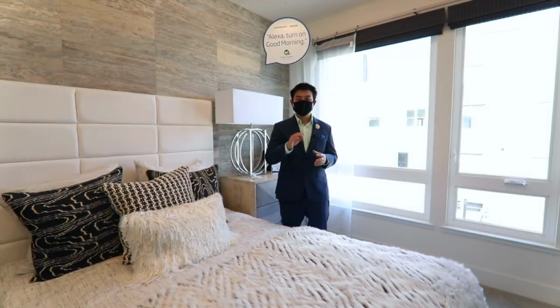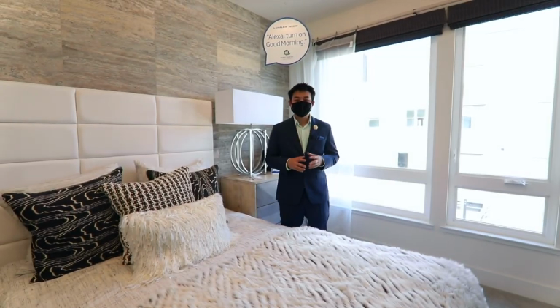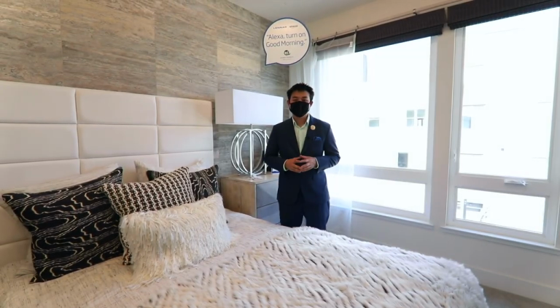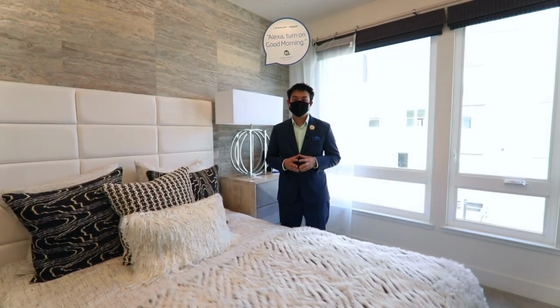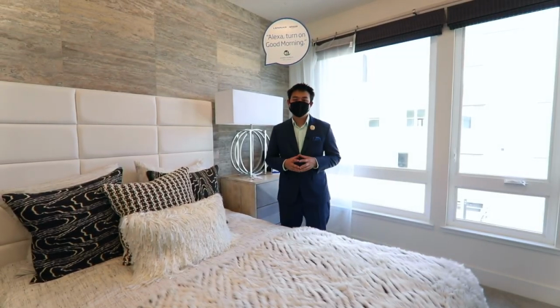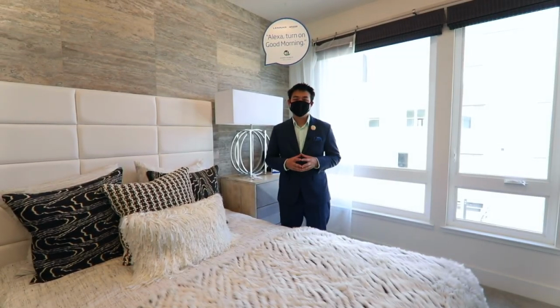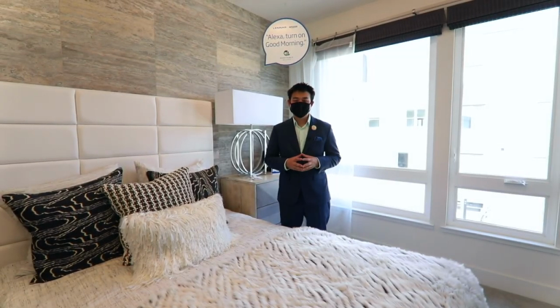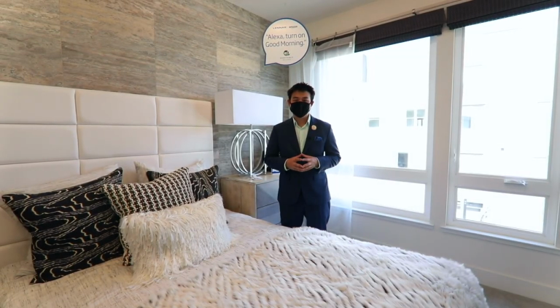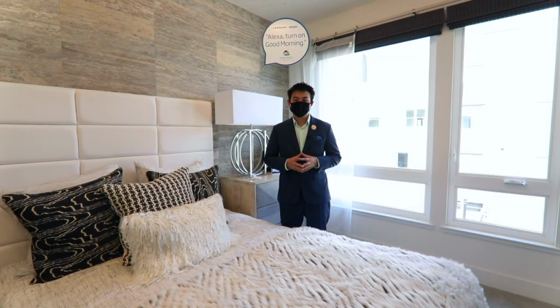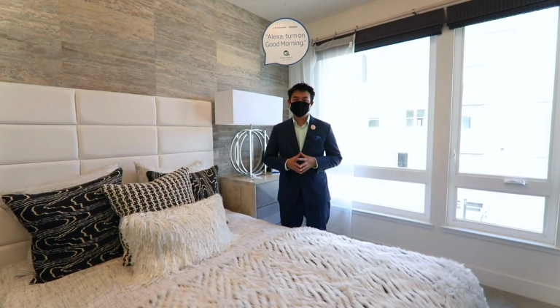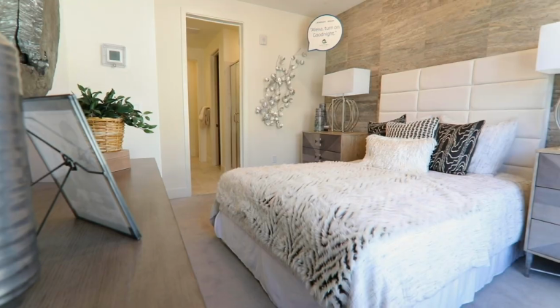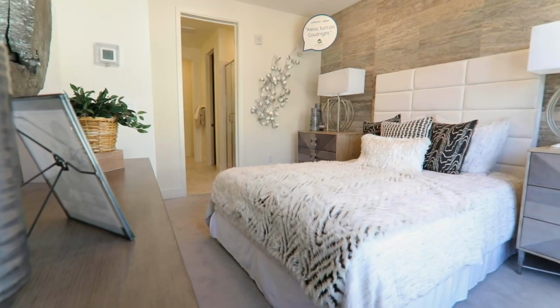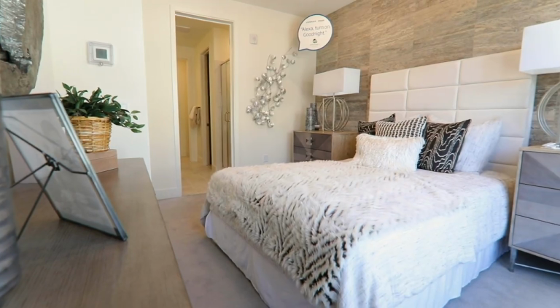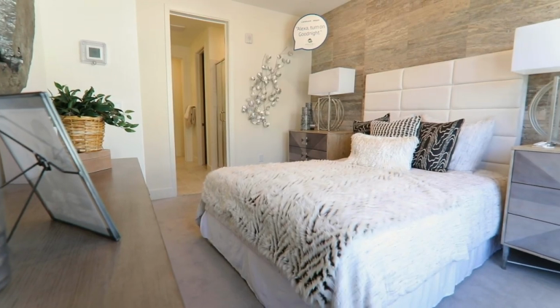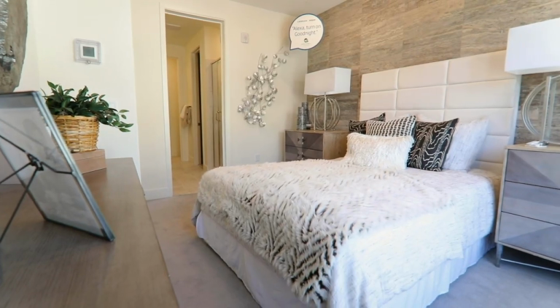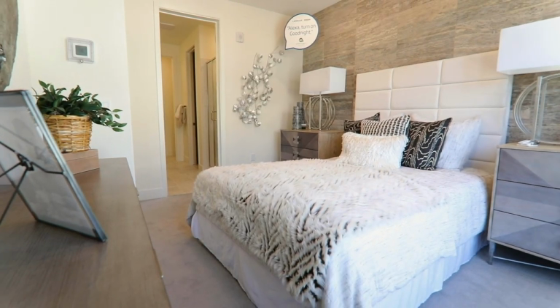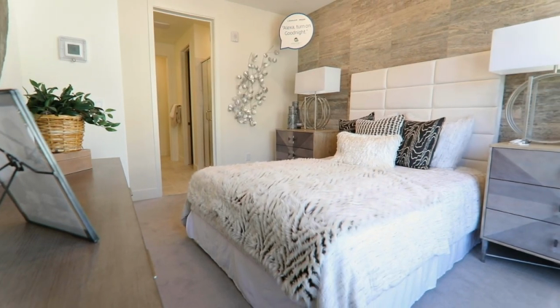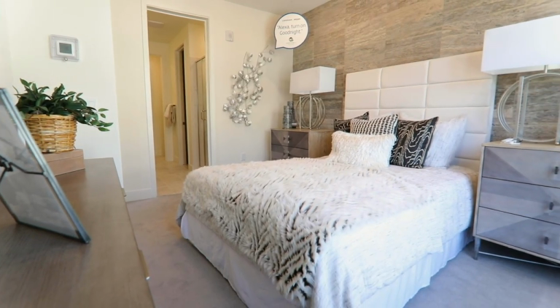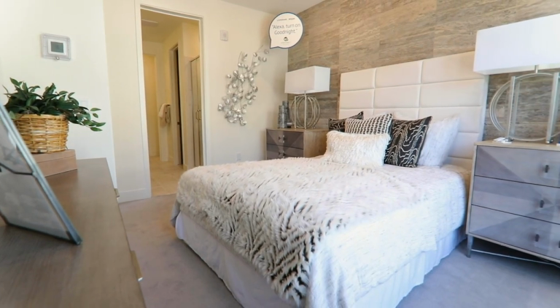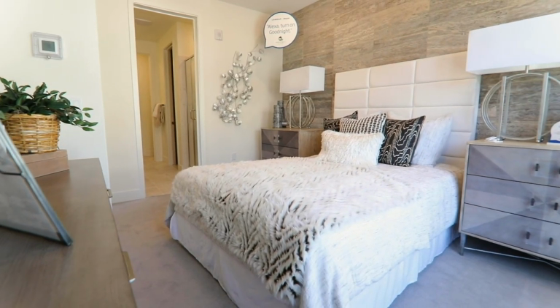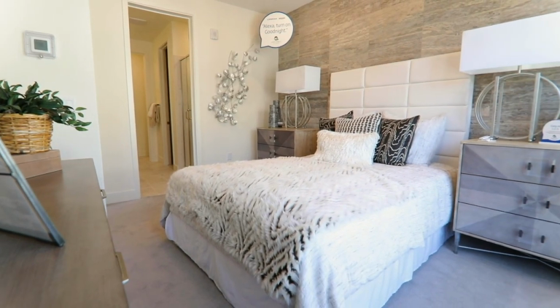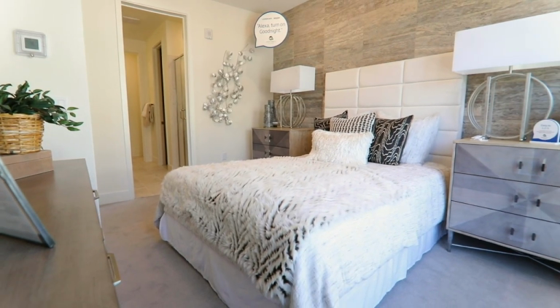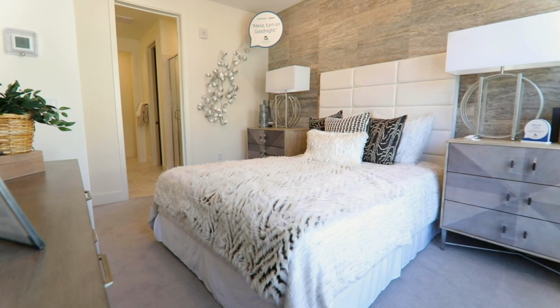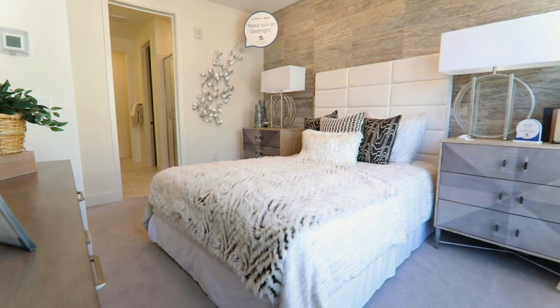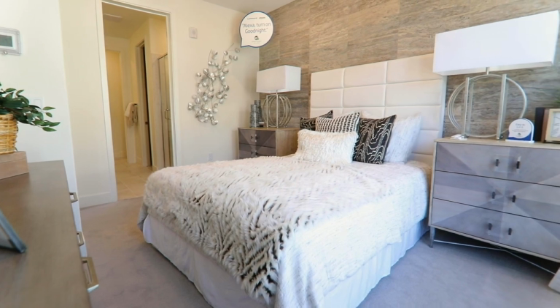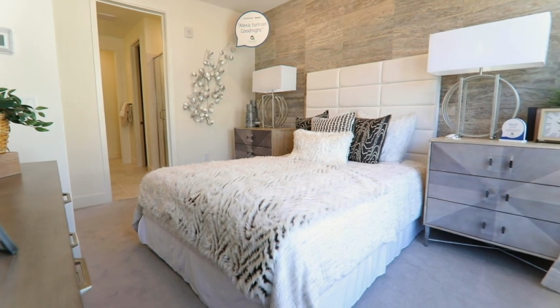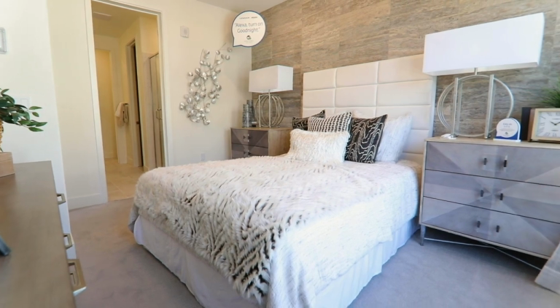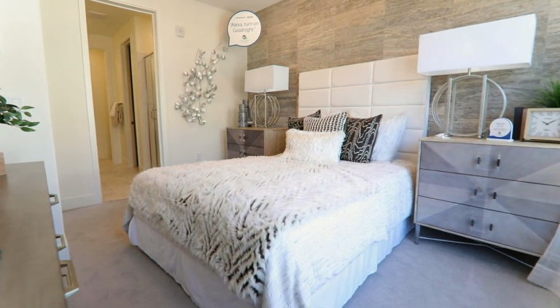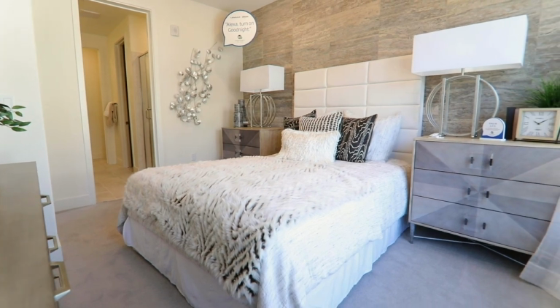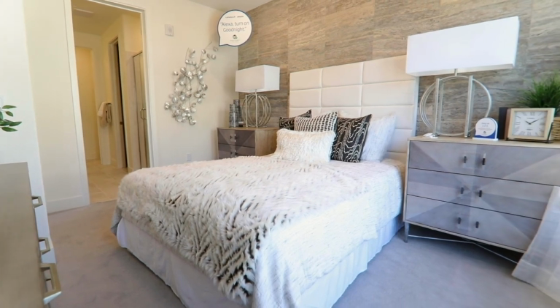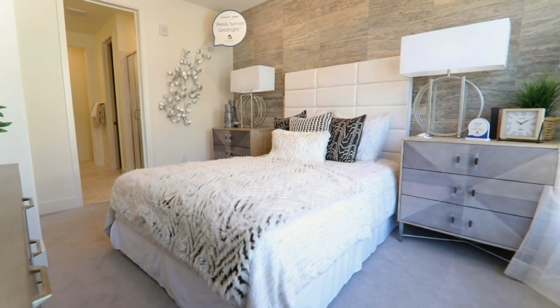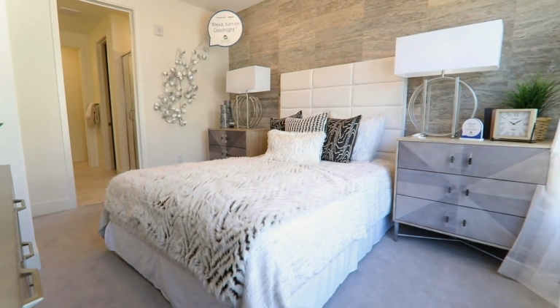We are here on the third and final floor. If you love closet space, you're going to love the closet space in the master bedroom.